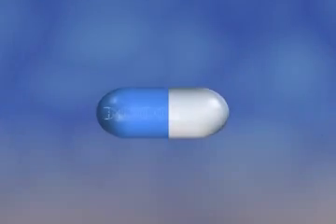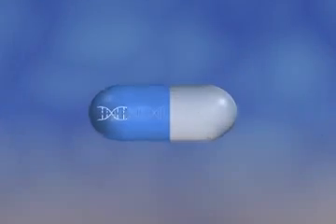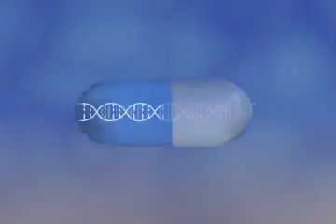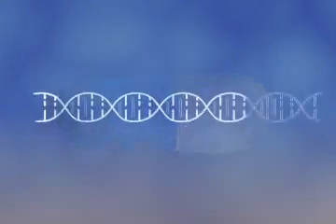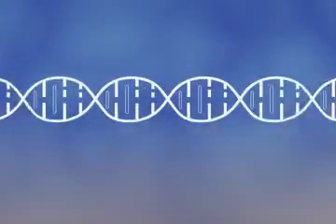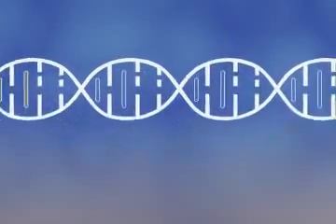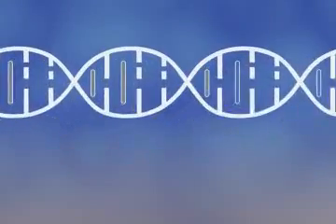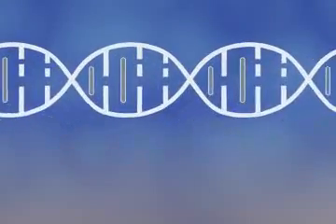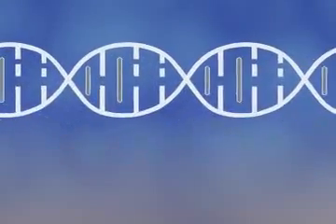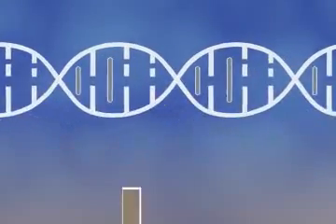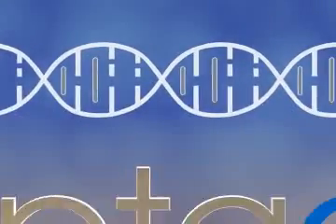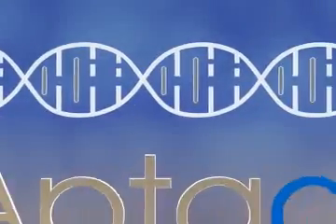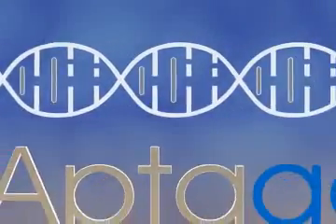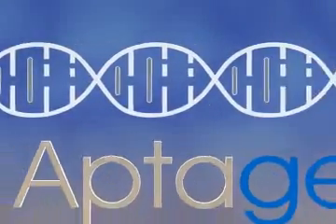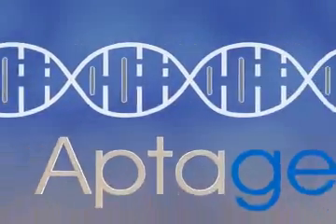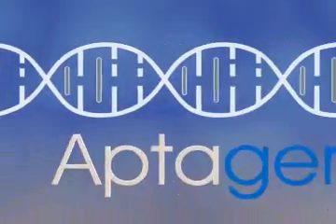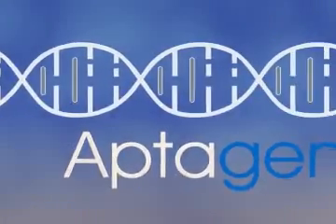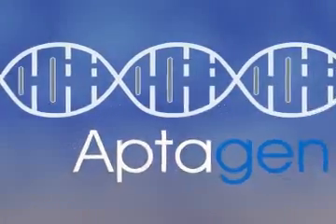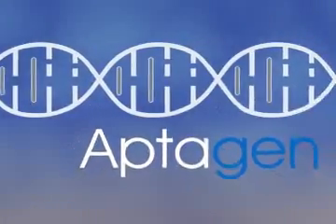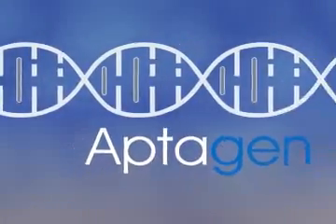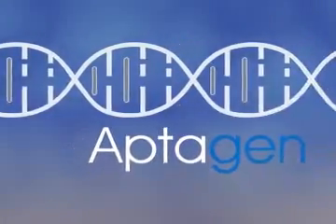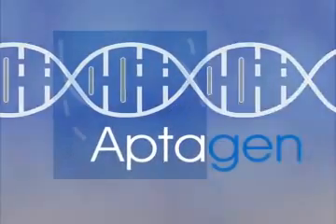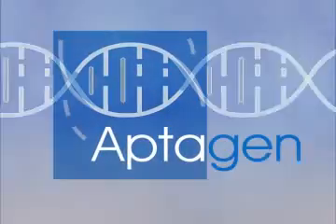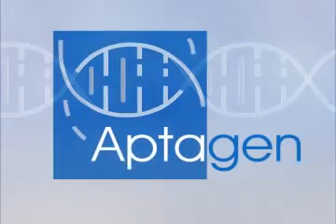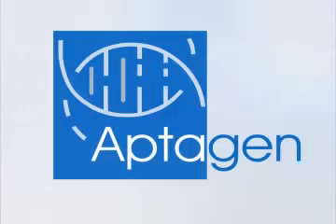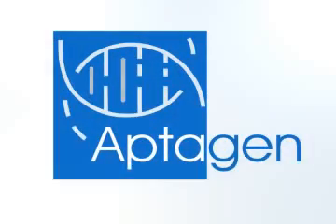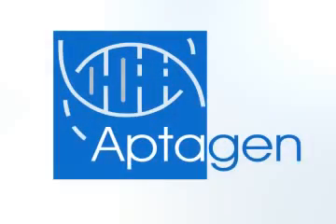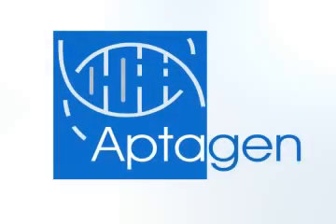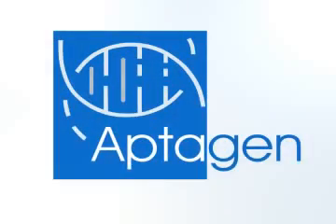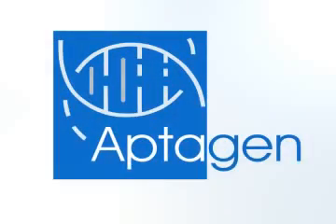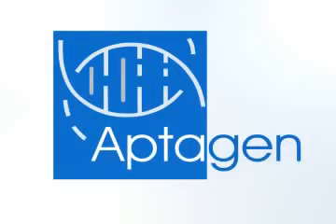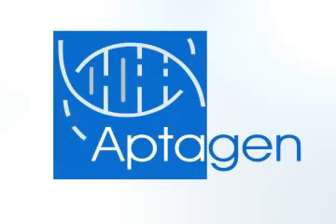Aptogen — bioengineering novel solutions for medicine, research, and industry.